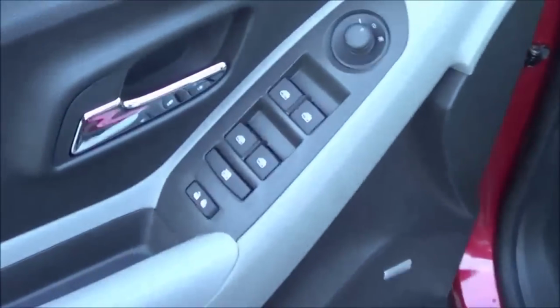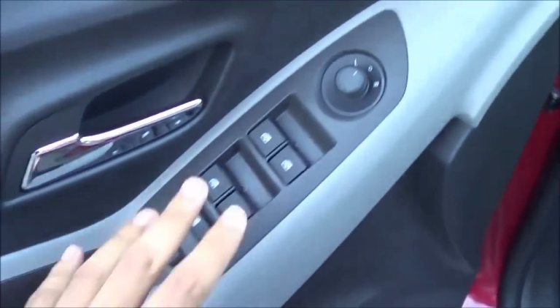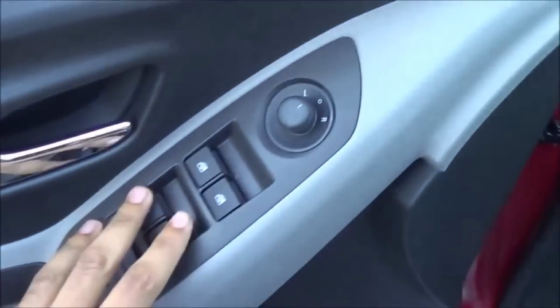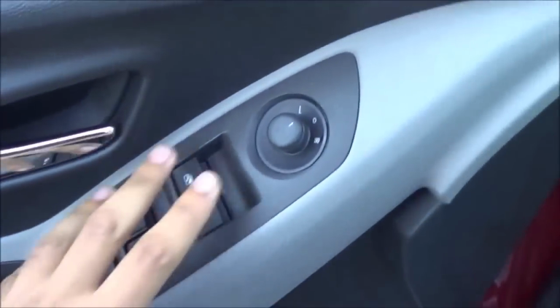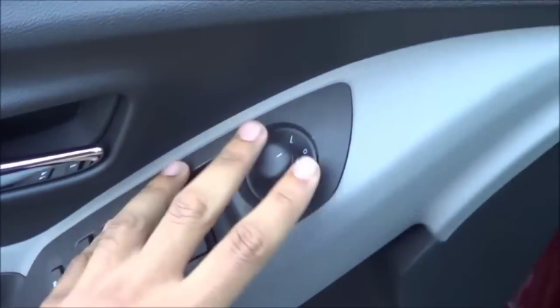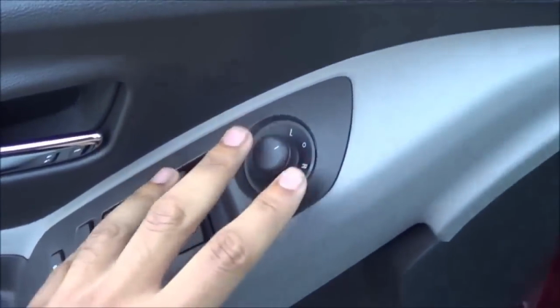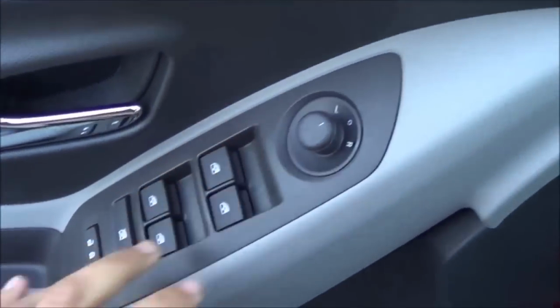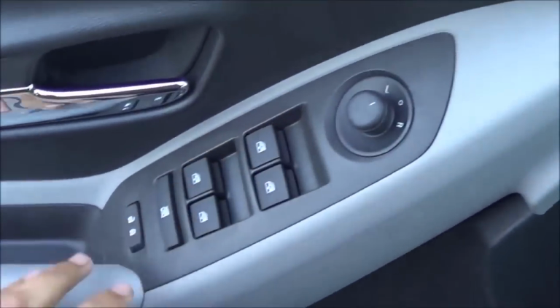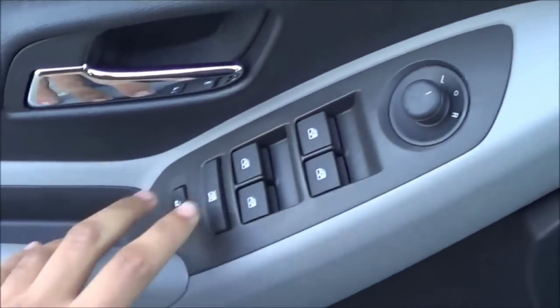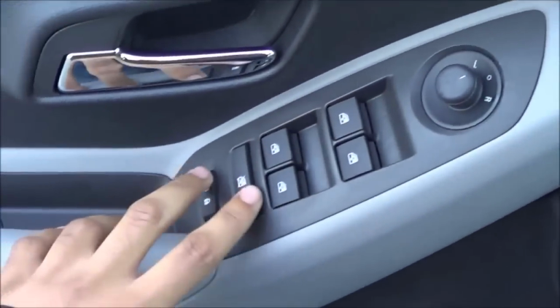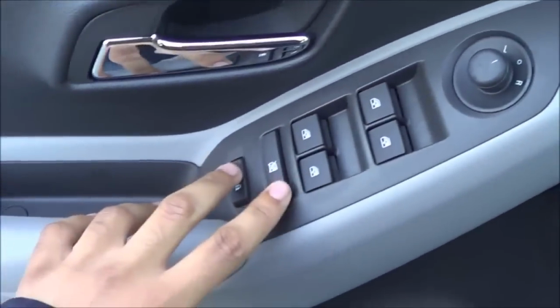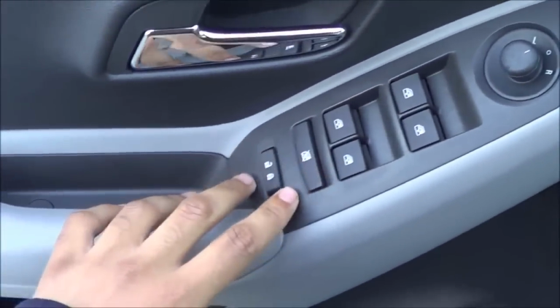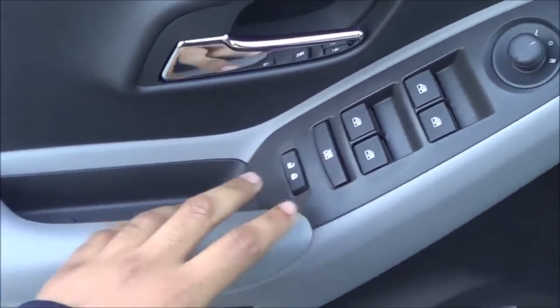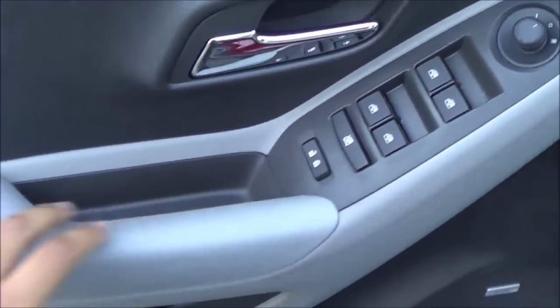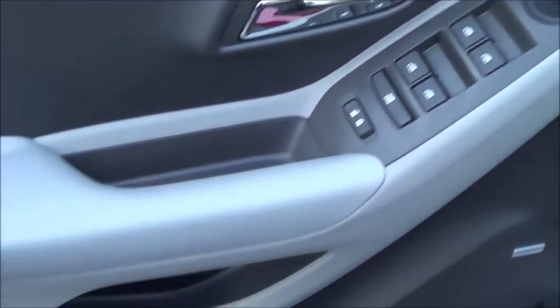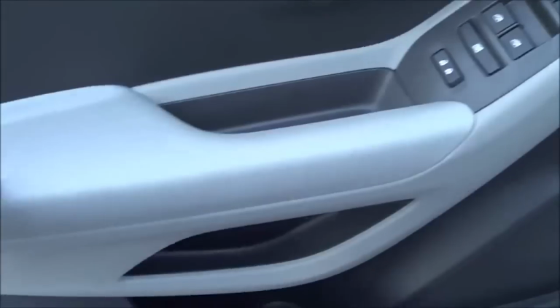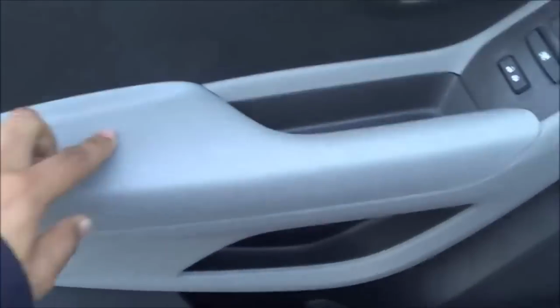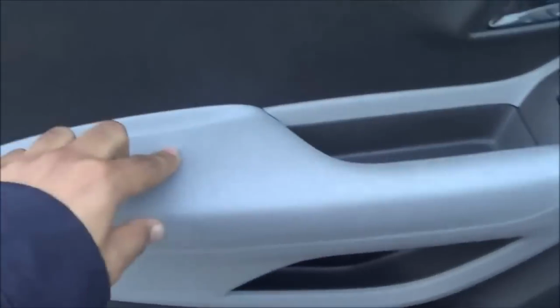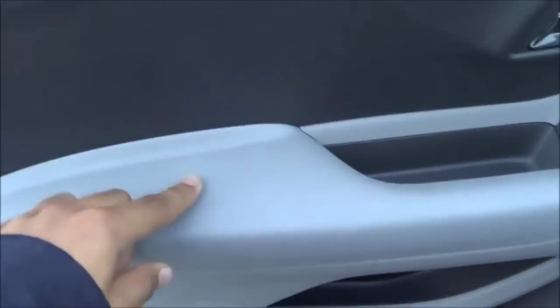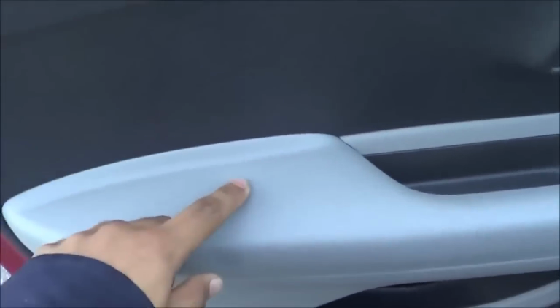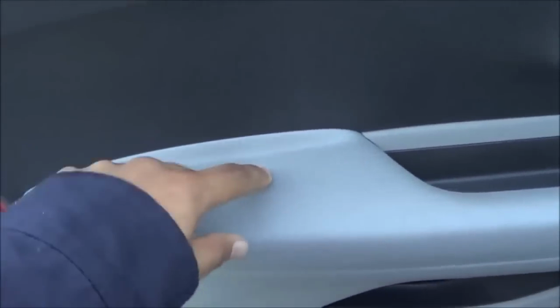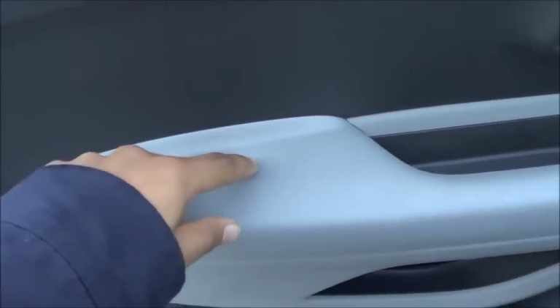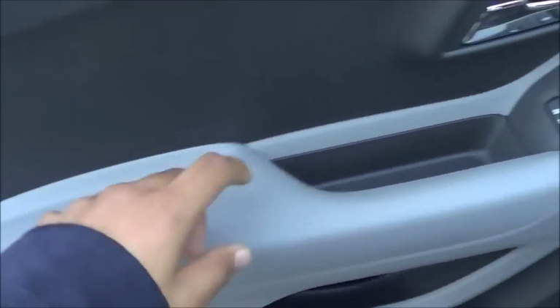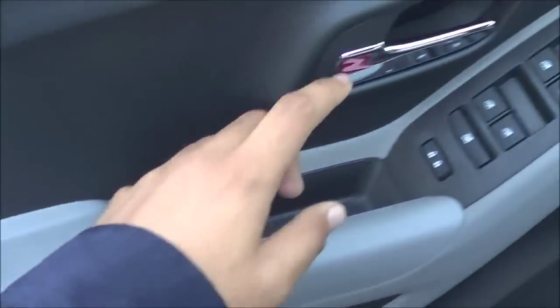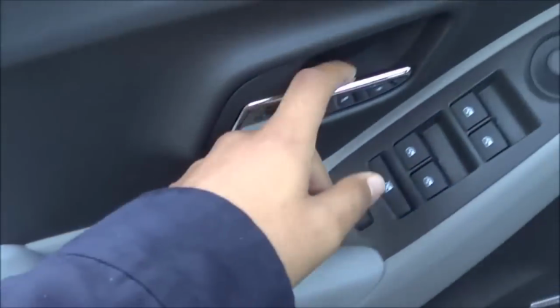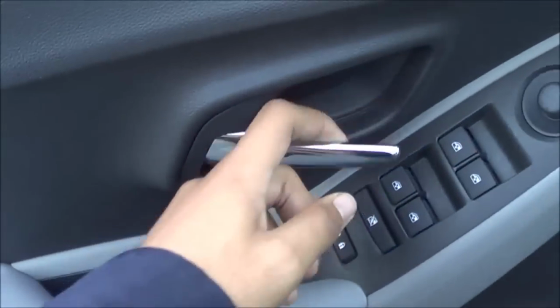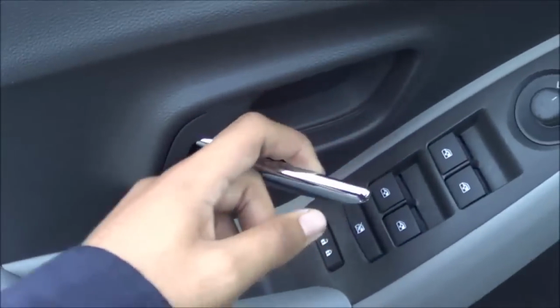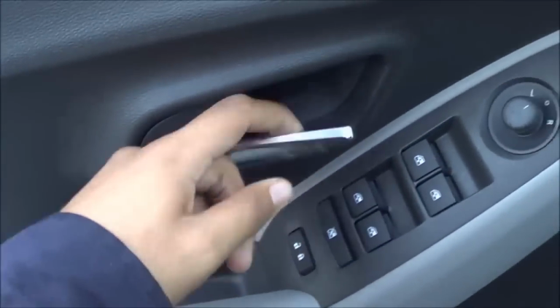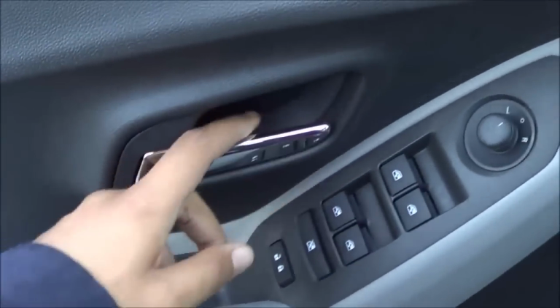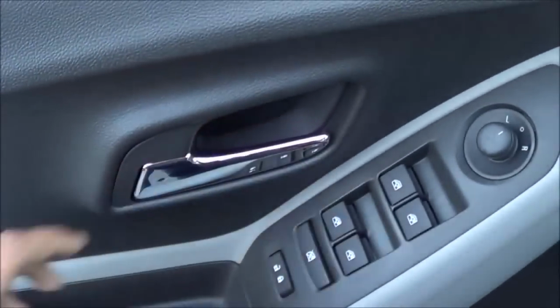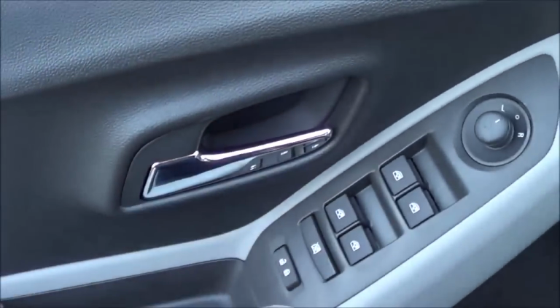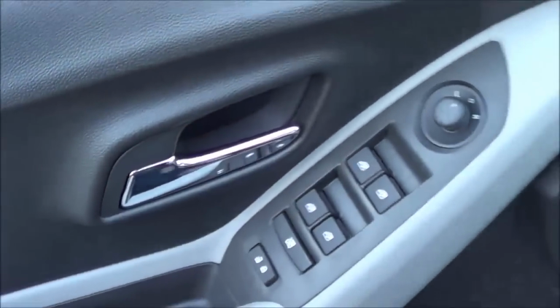You have power windows, power mirrors, and power door locks. There's a nice soft-touch armrest and chrome door handles as well.